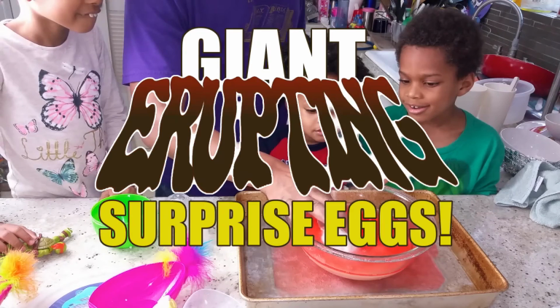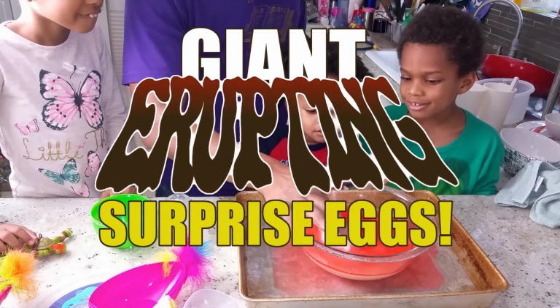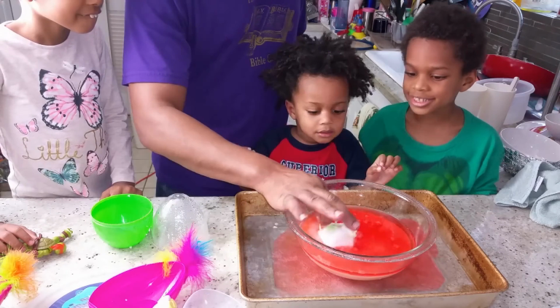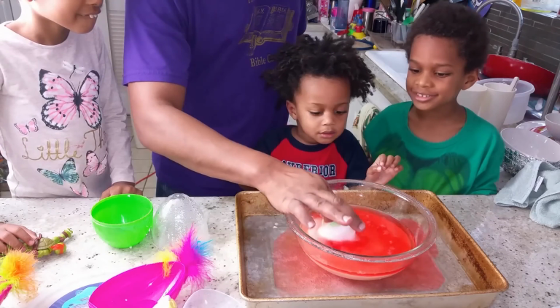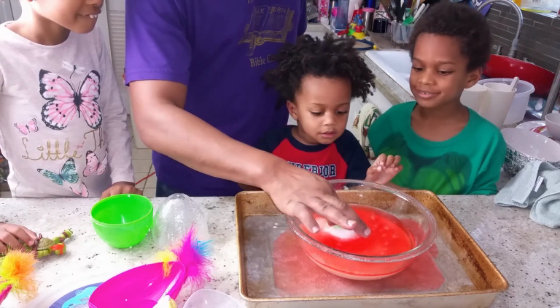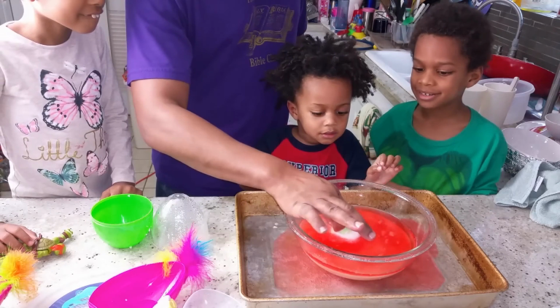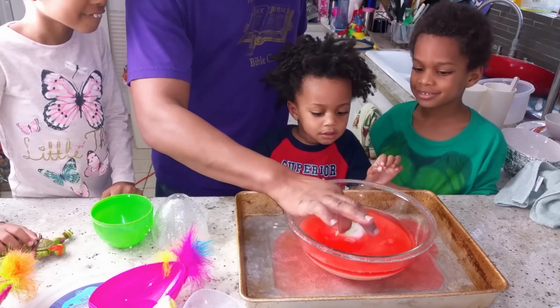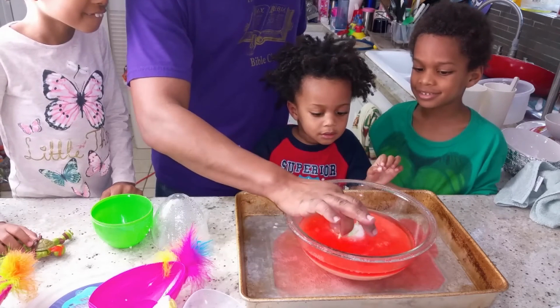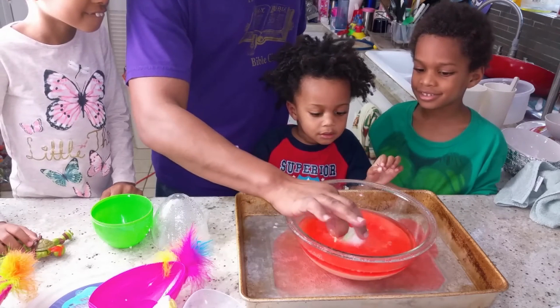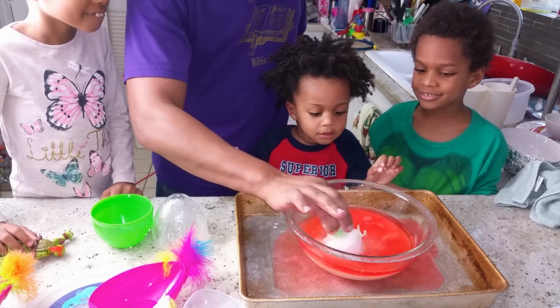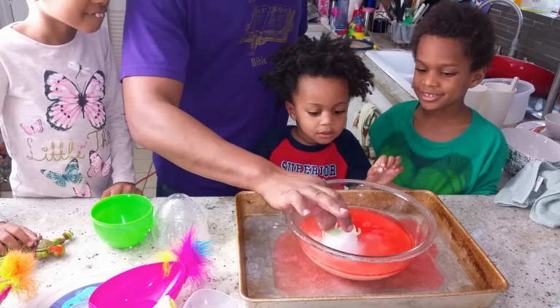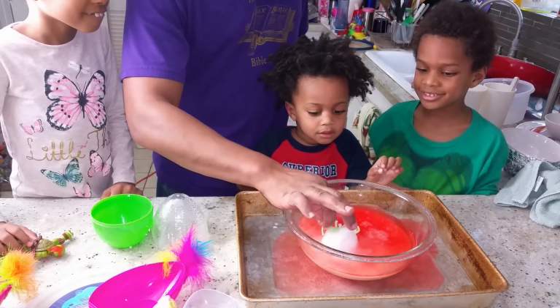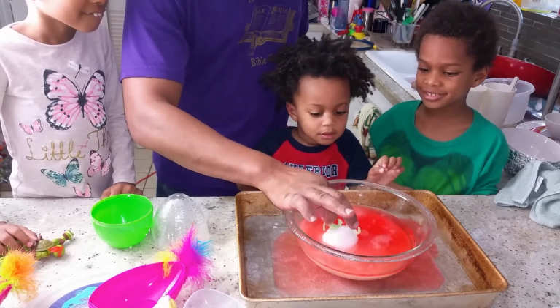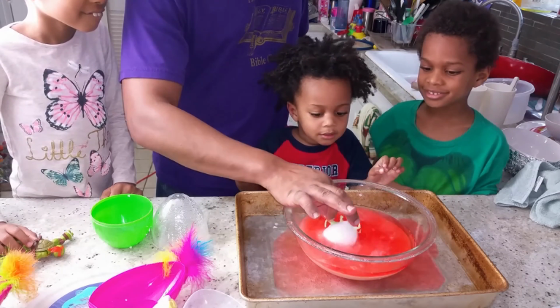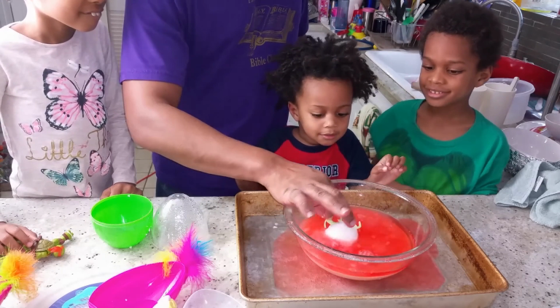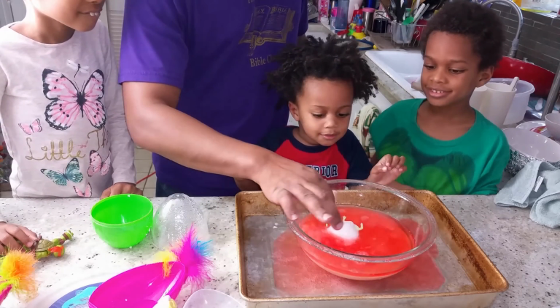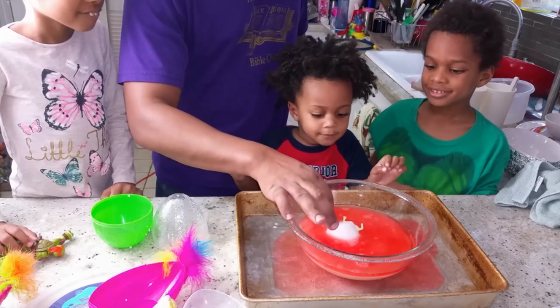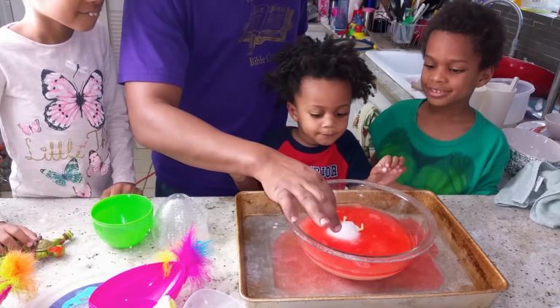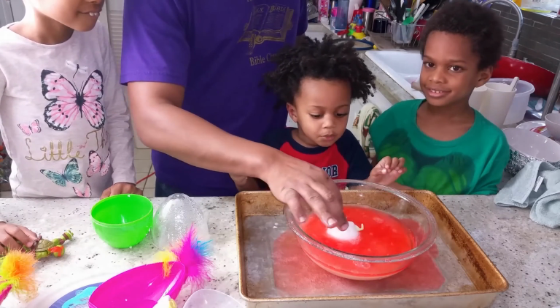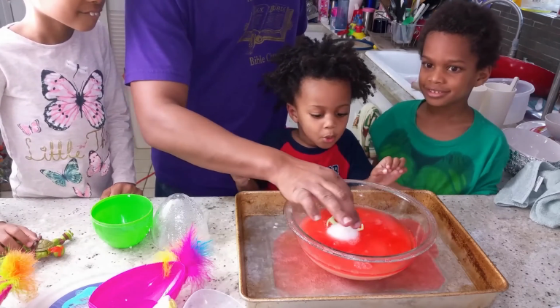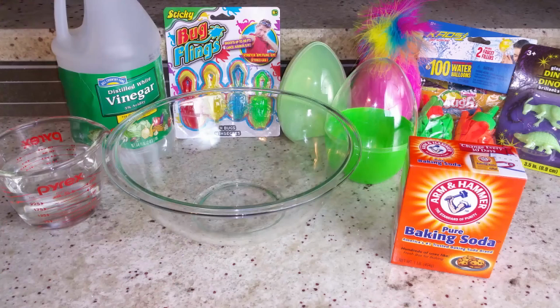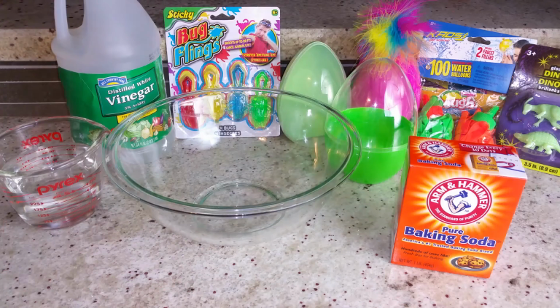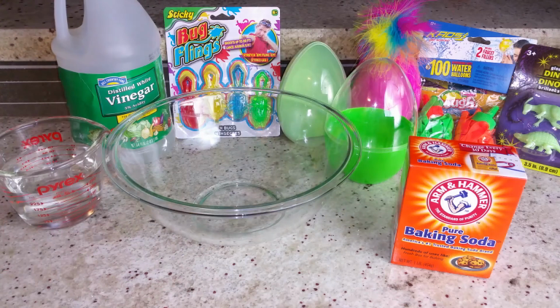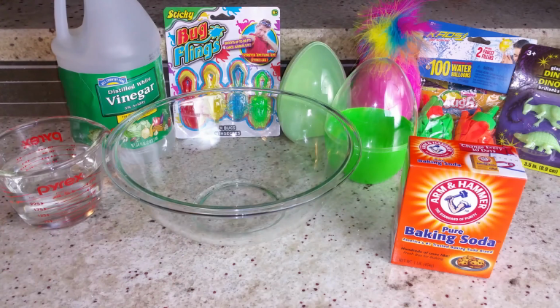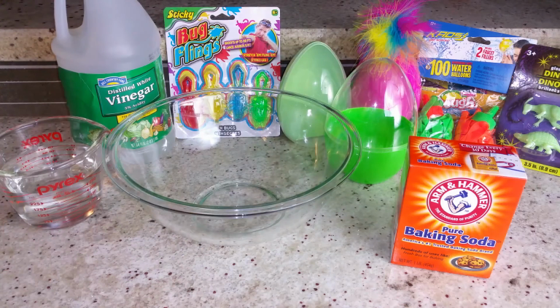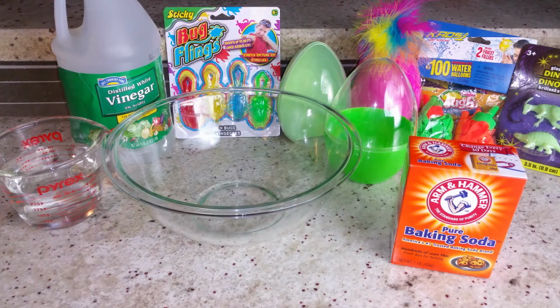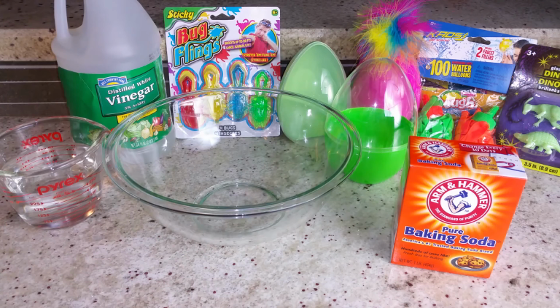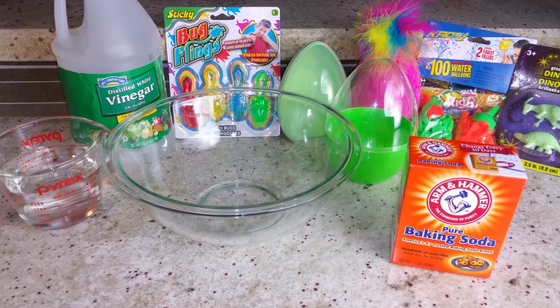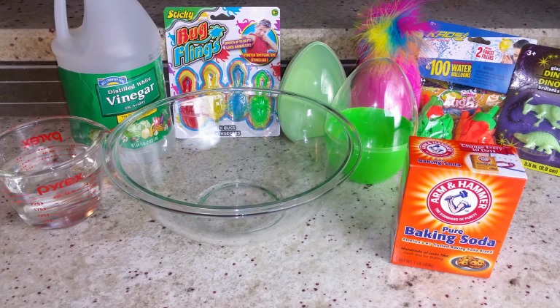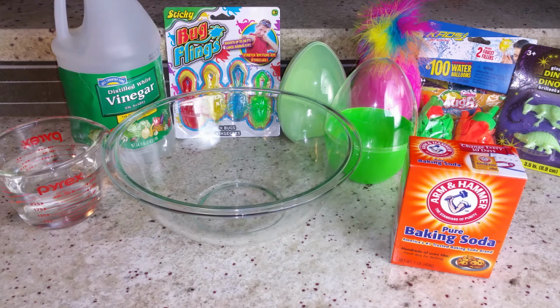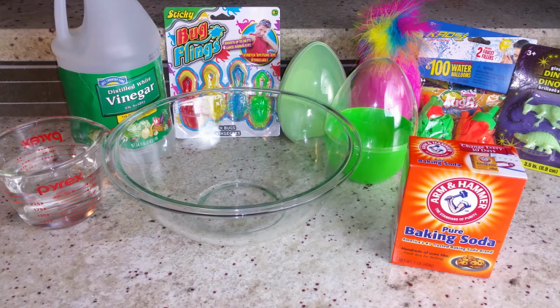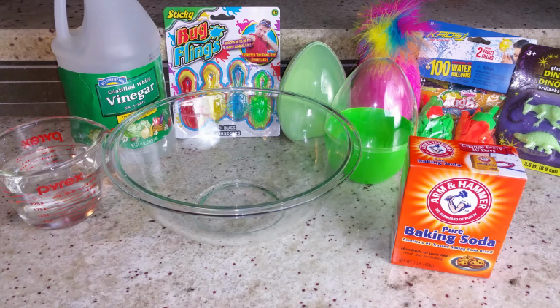Hi everyone, welcome back to Blueprint DIY. Here's how we made our gigantic erupting surprise eggs.